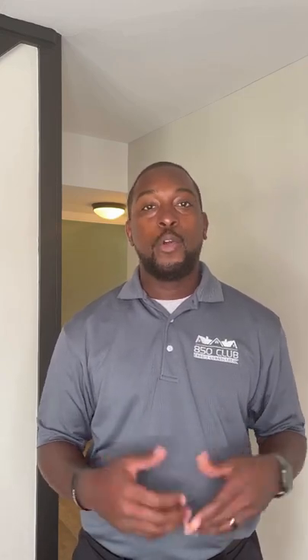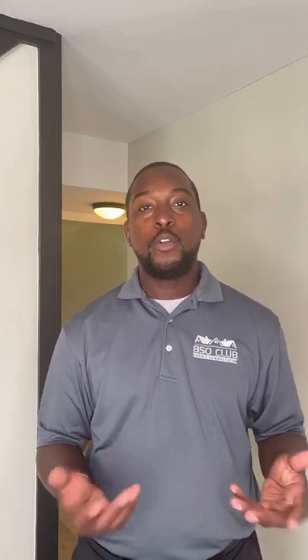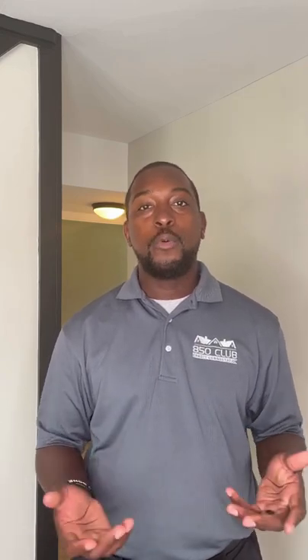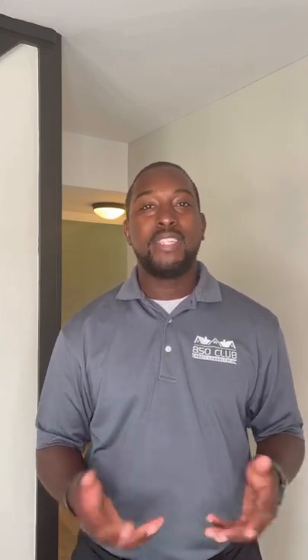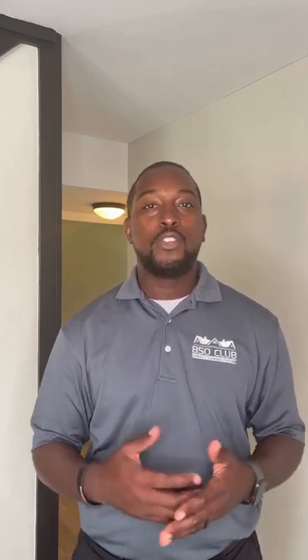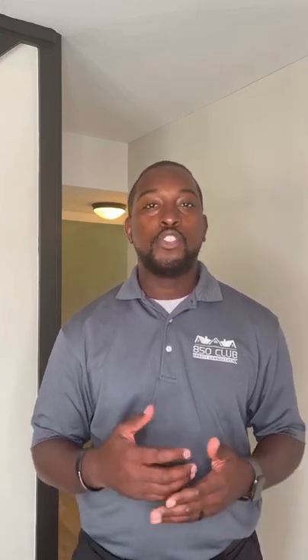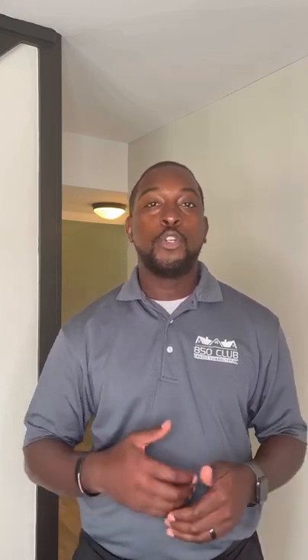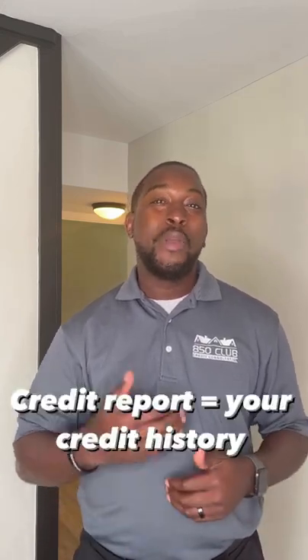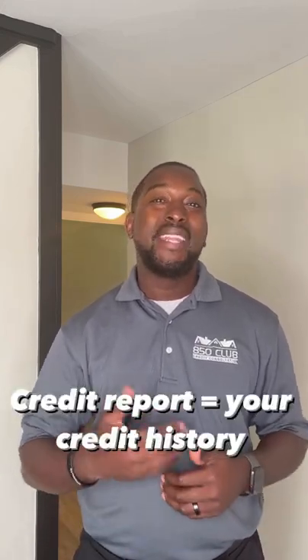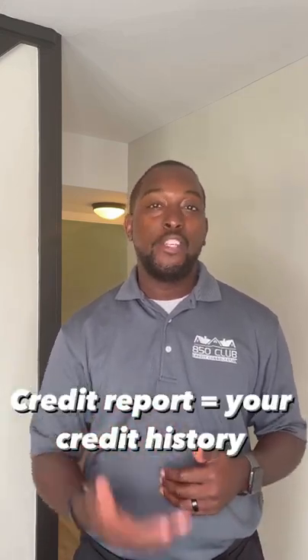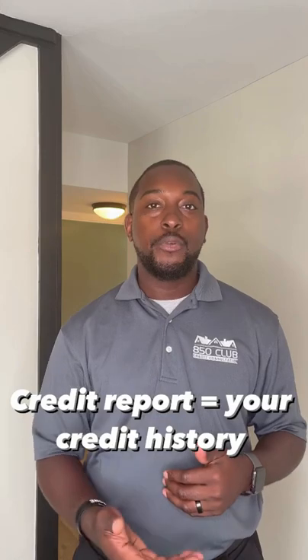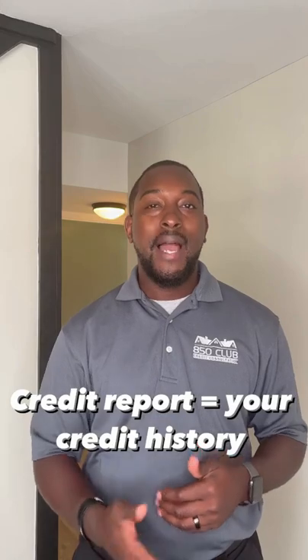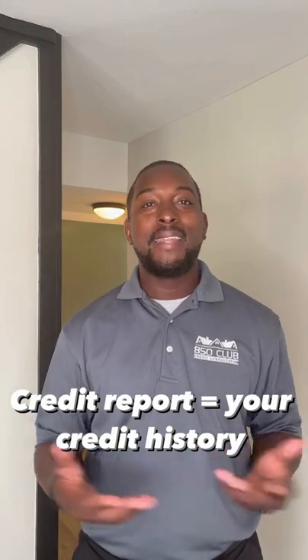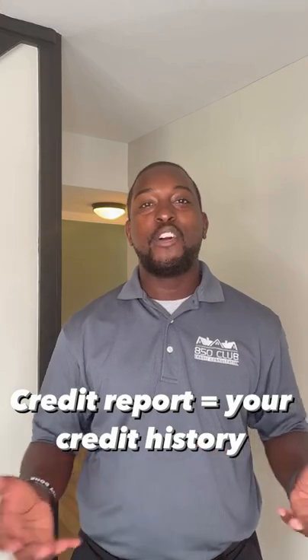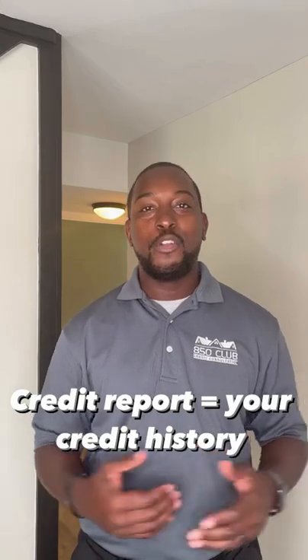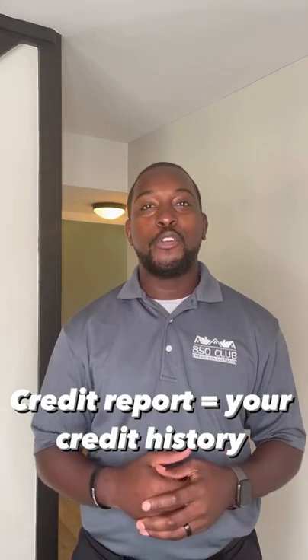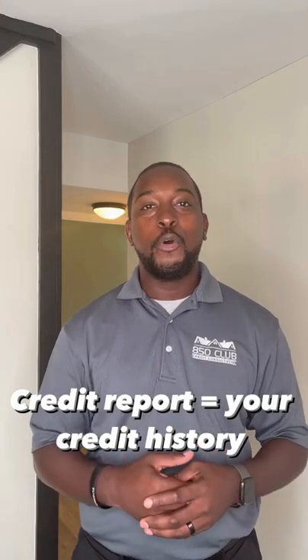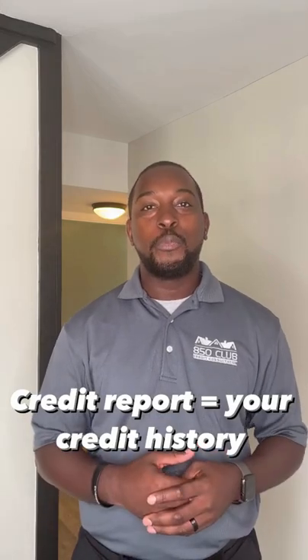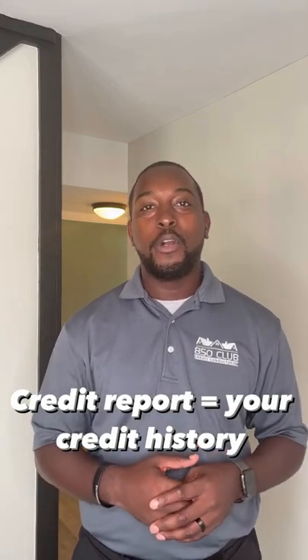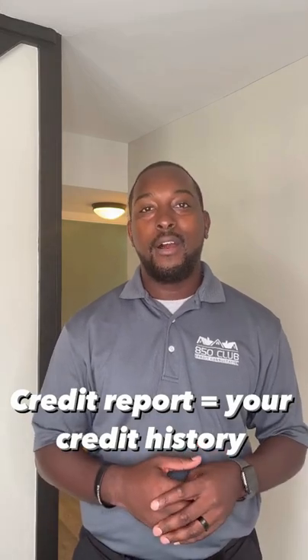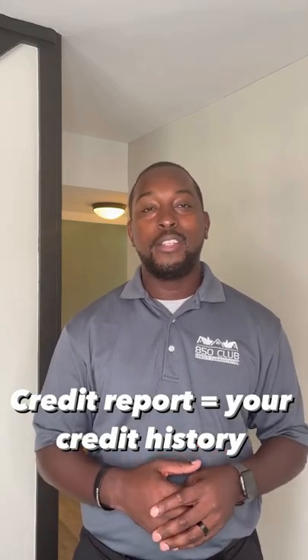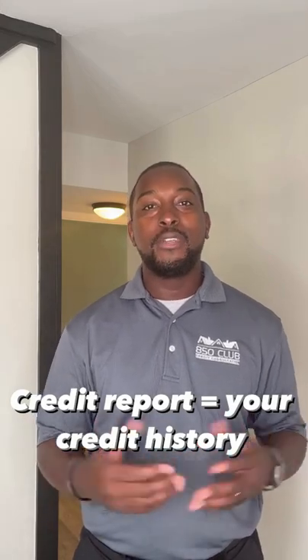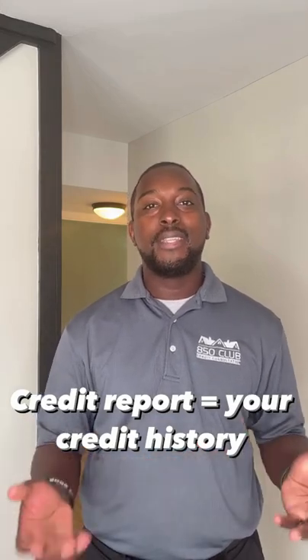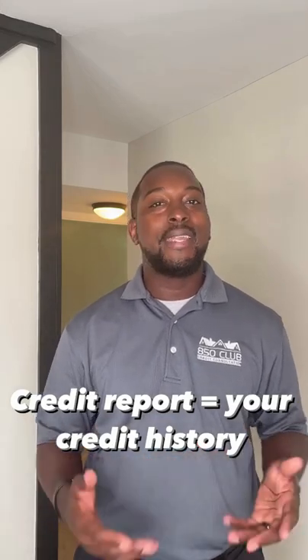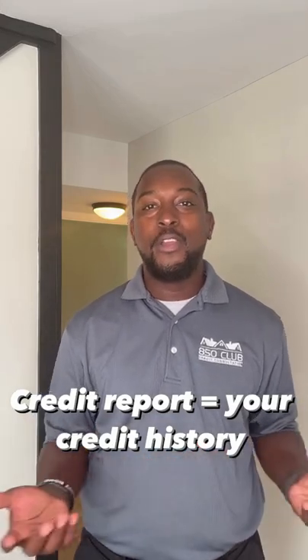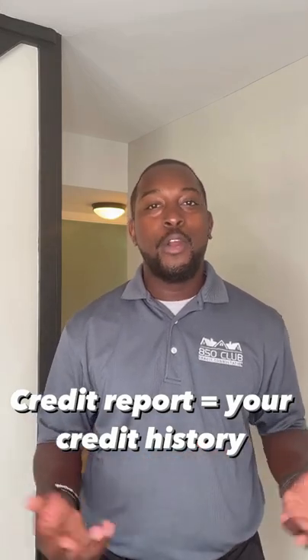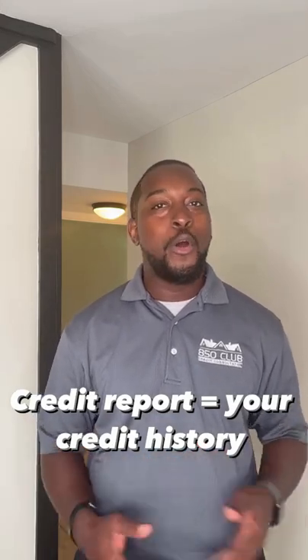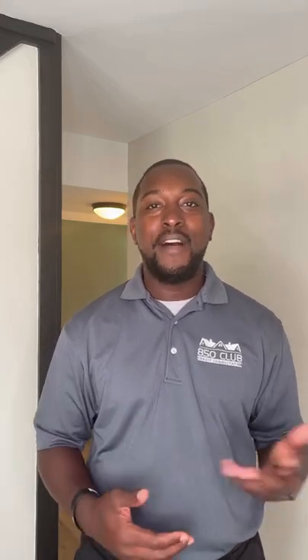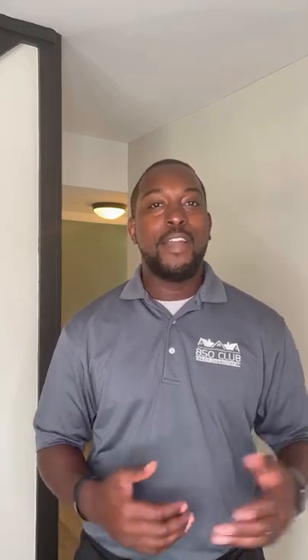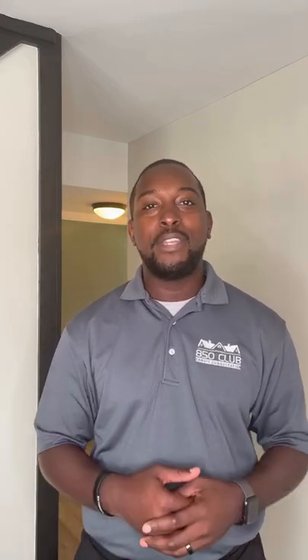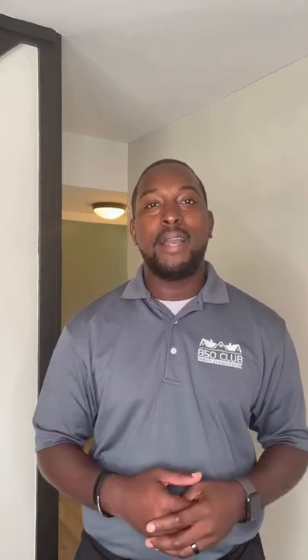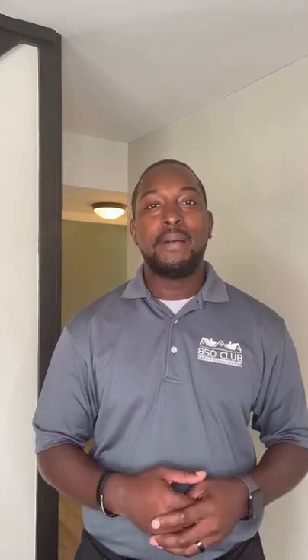A credit report is actually going to show your credit history. I like to call it your adult report card. You can get that anywhere on MyFICO.com.